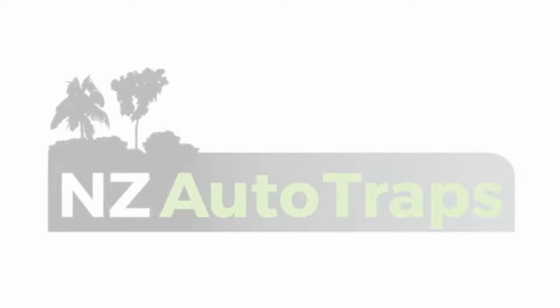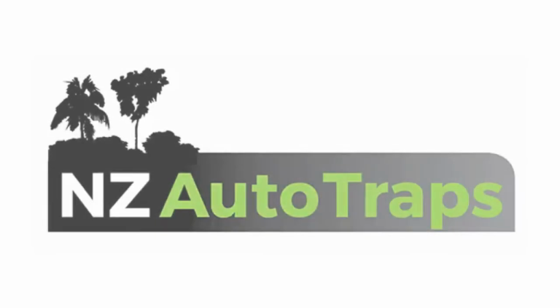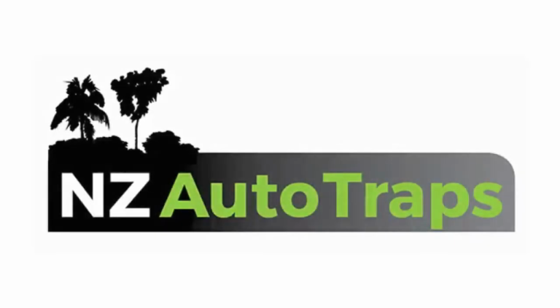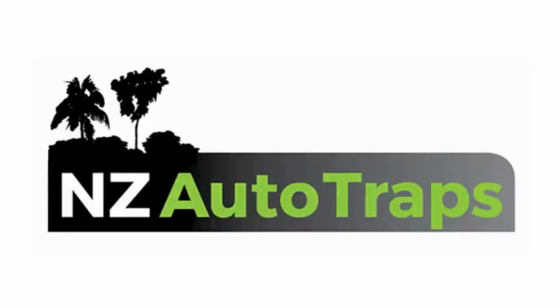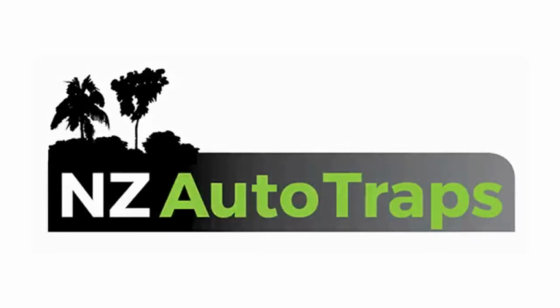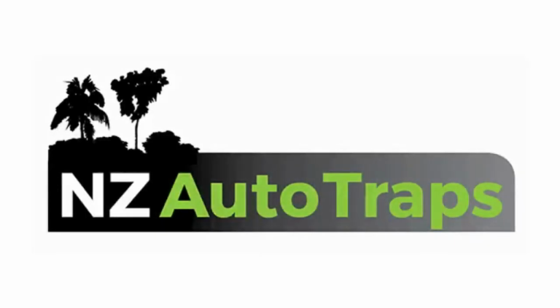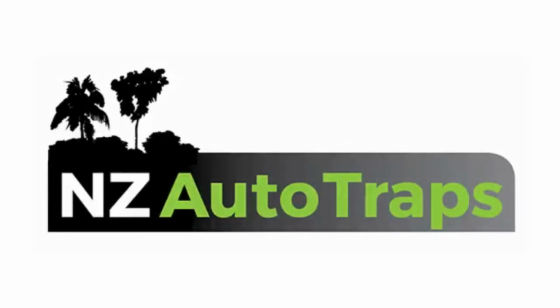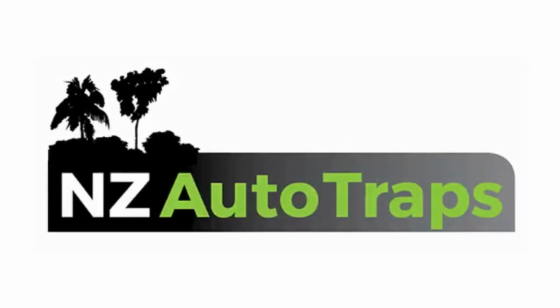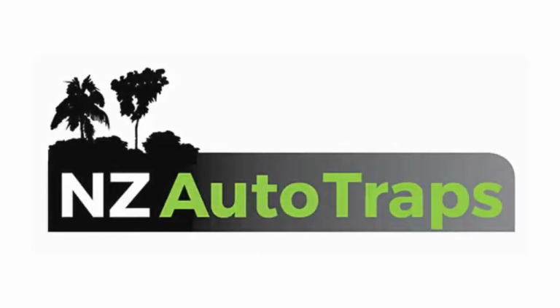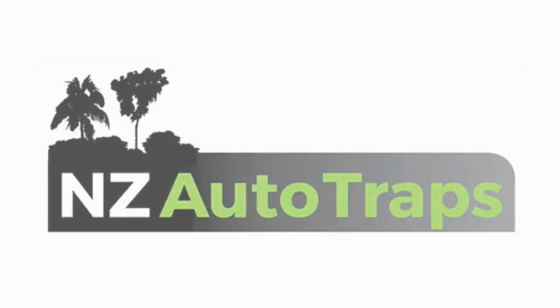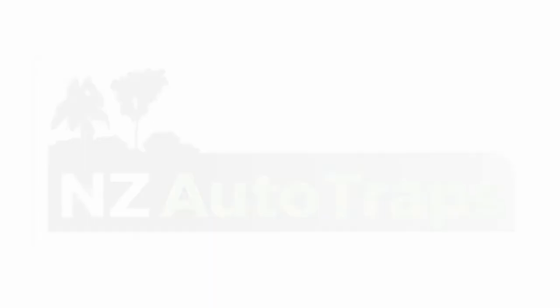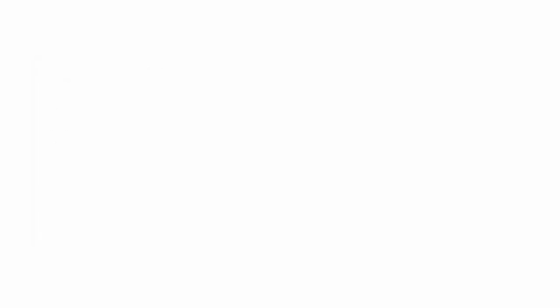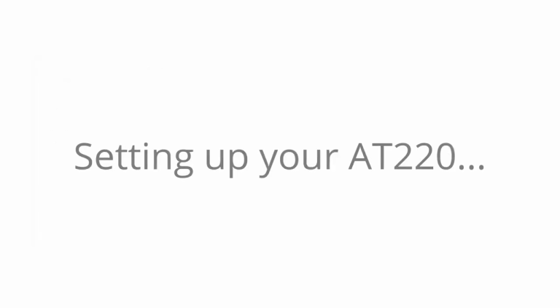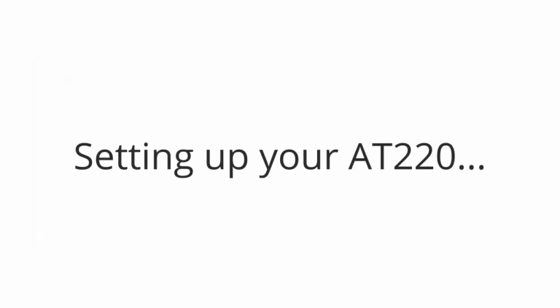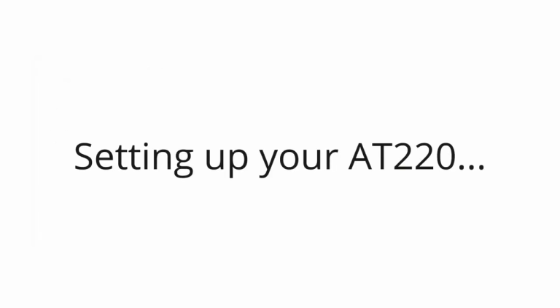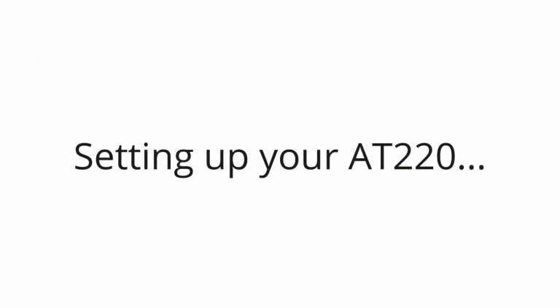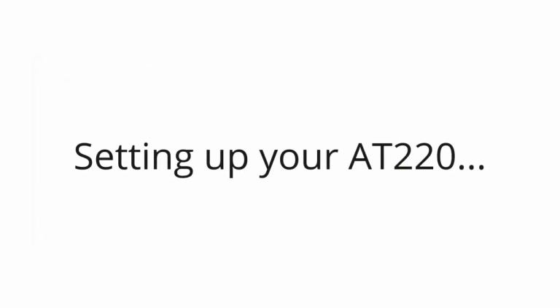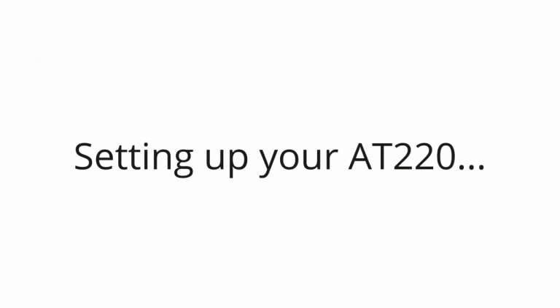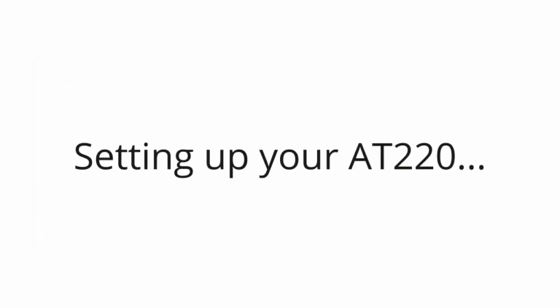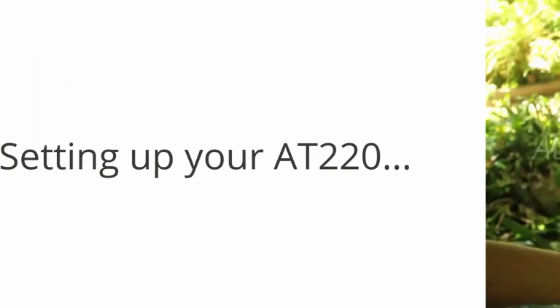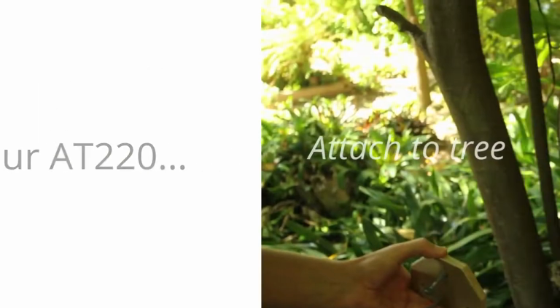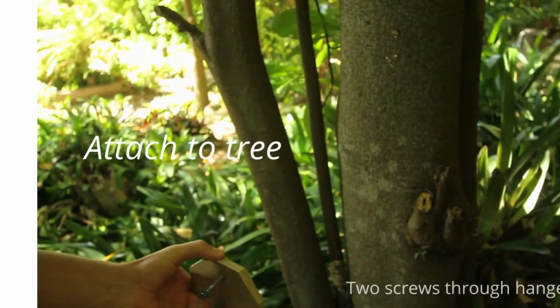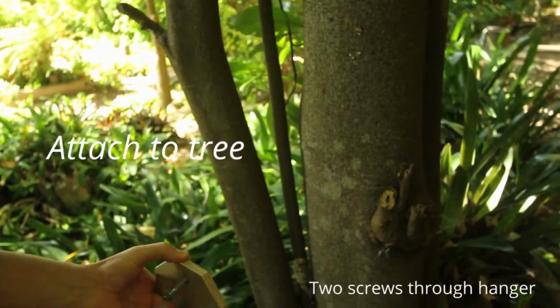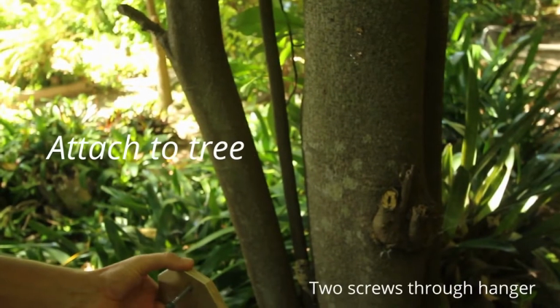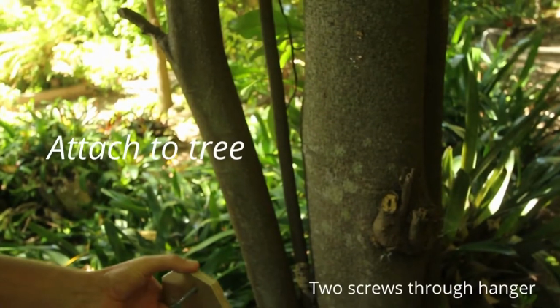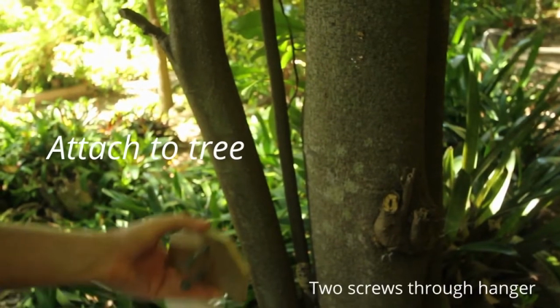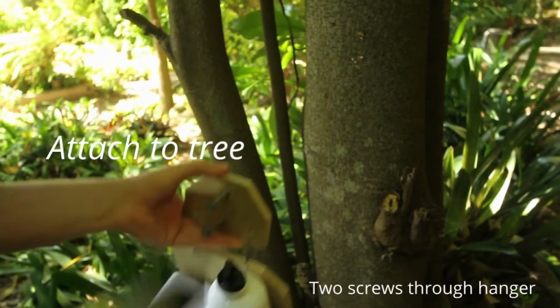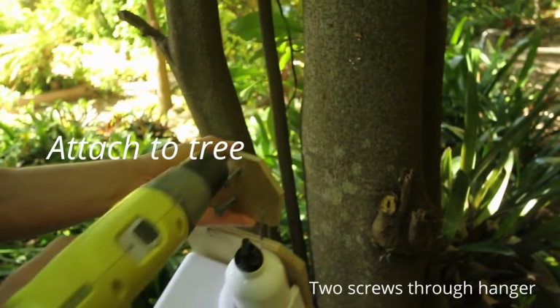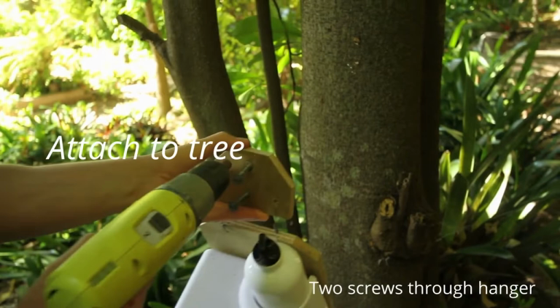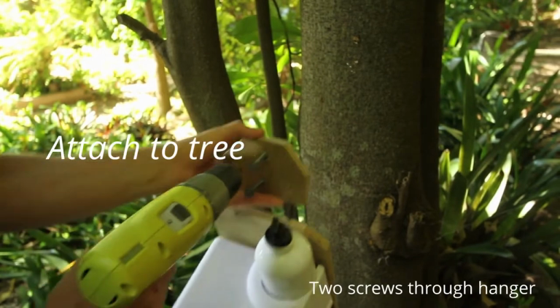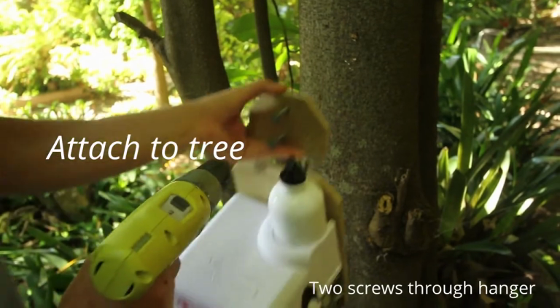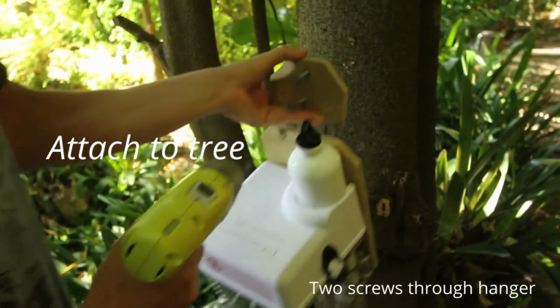Here is a simple guide to setting up your AT220. Screw to the tree.